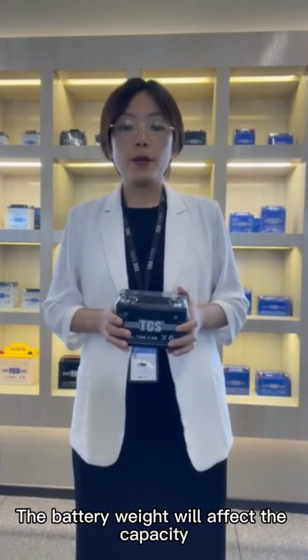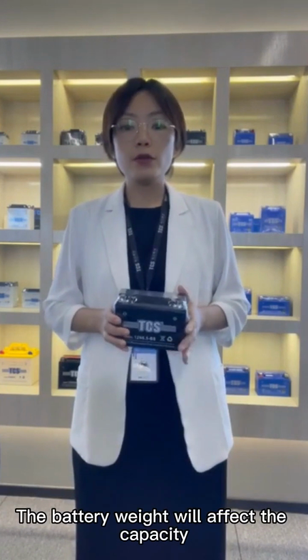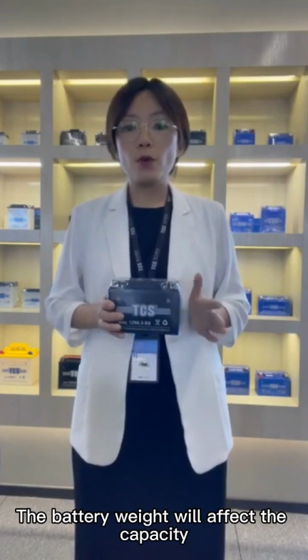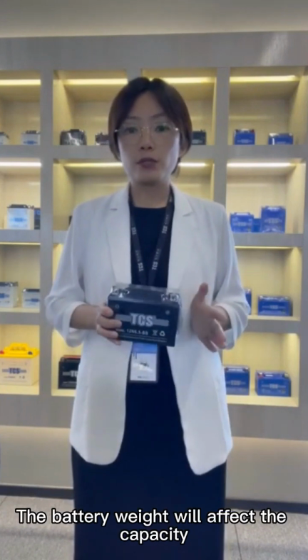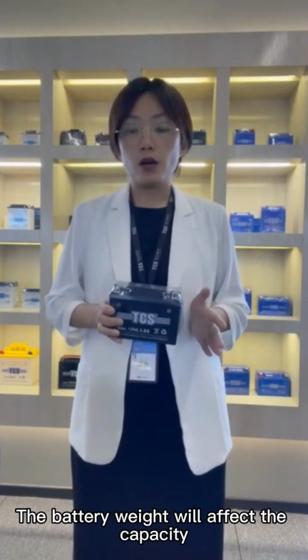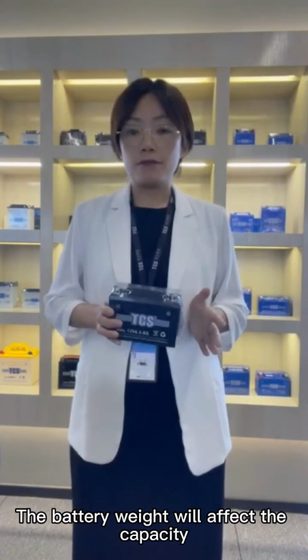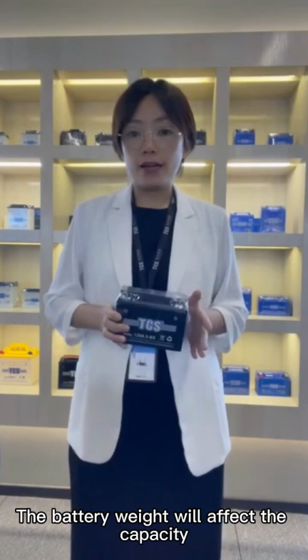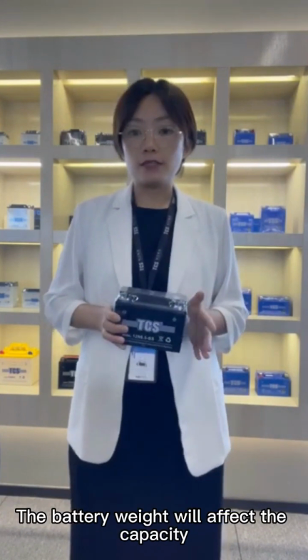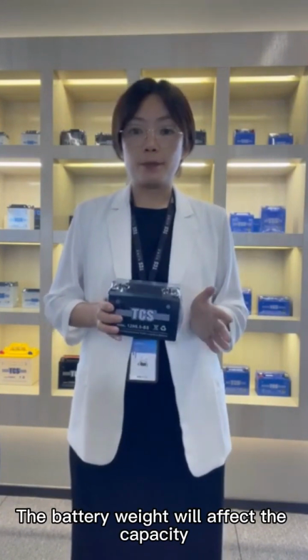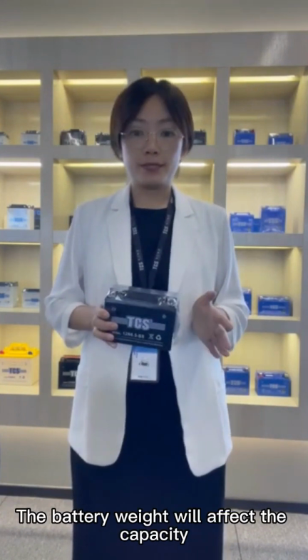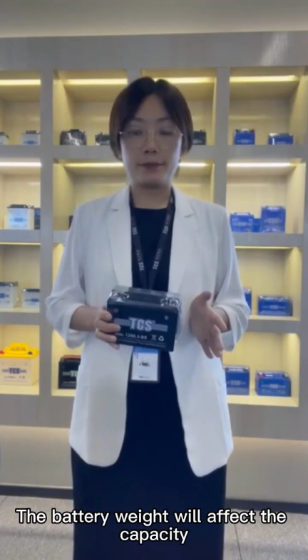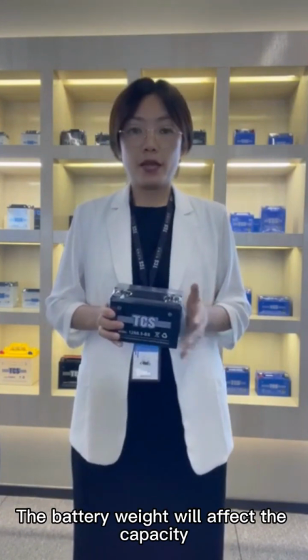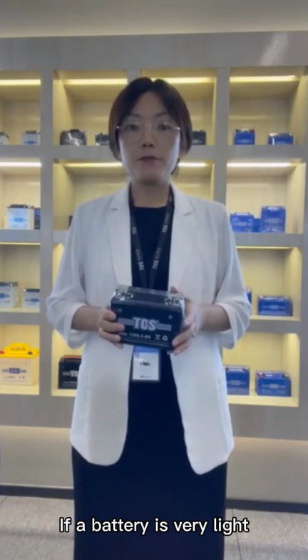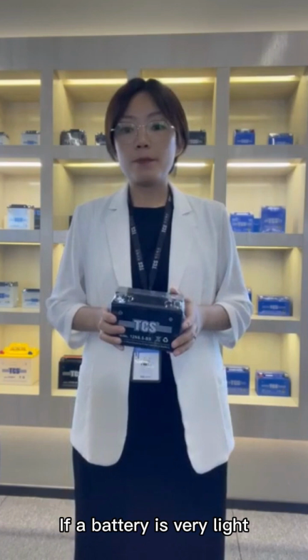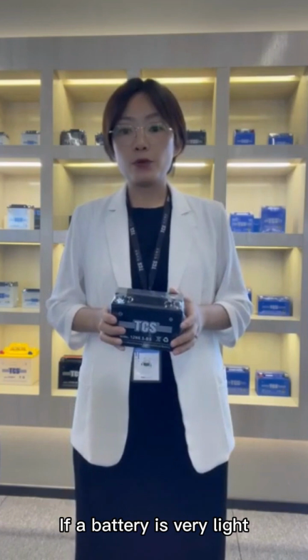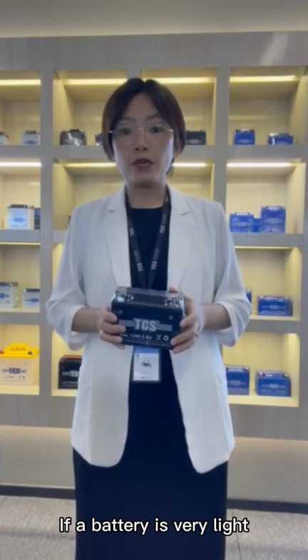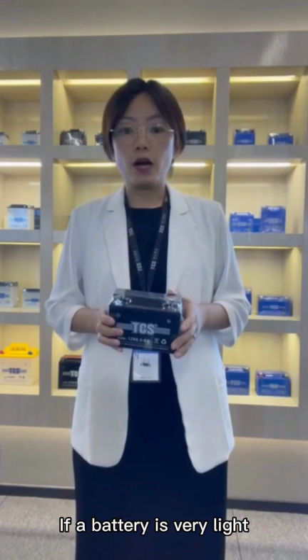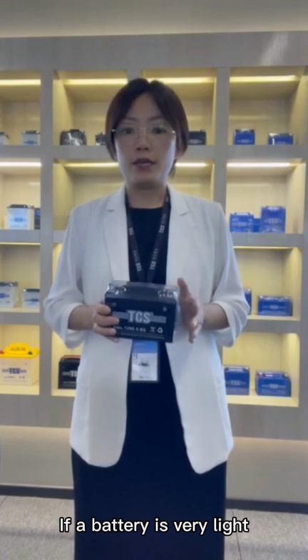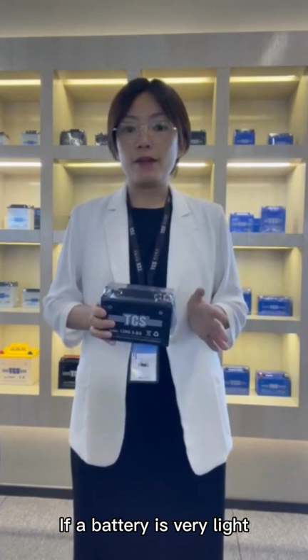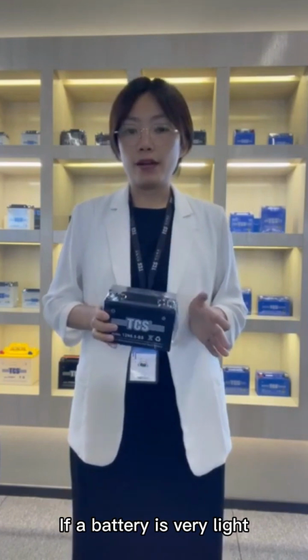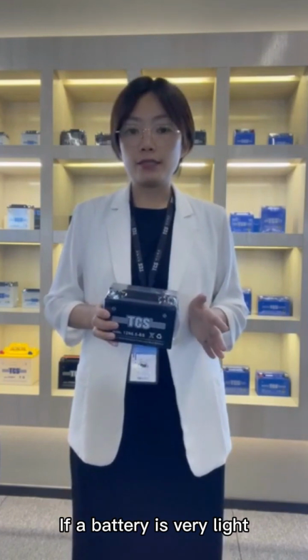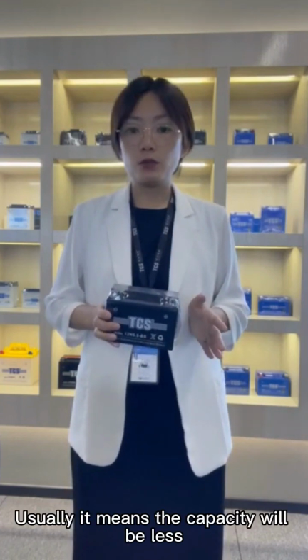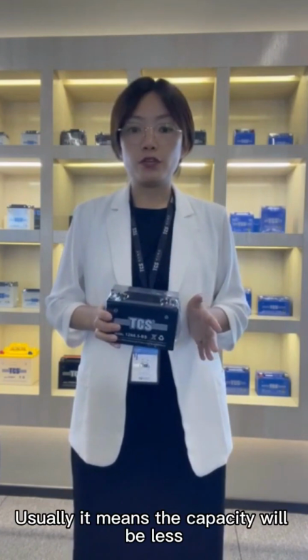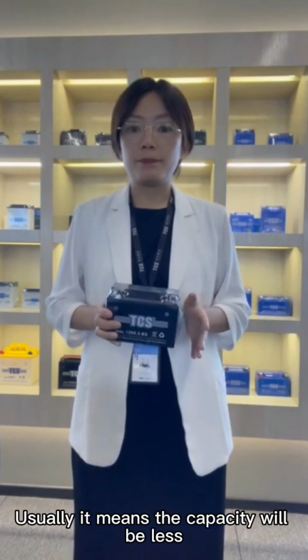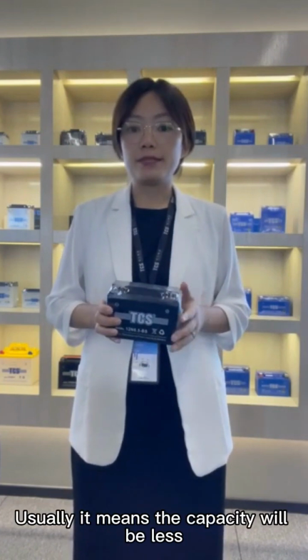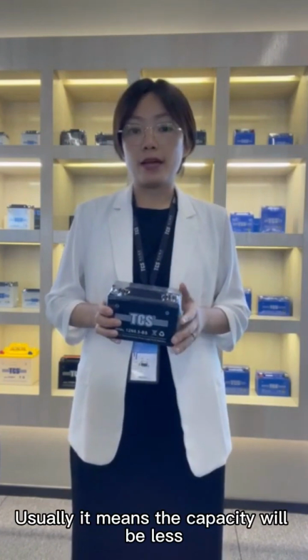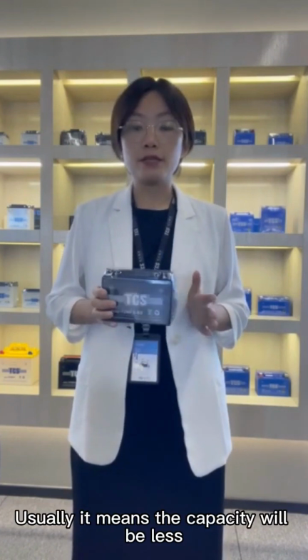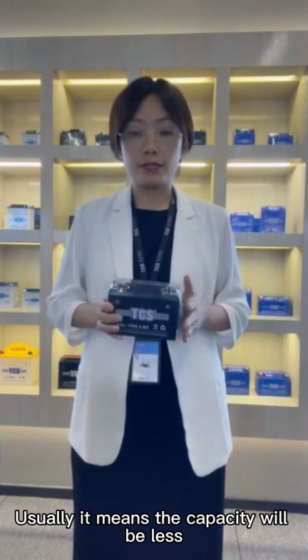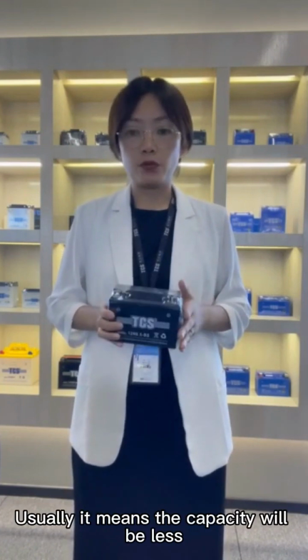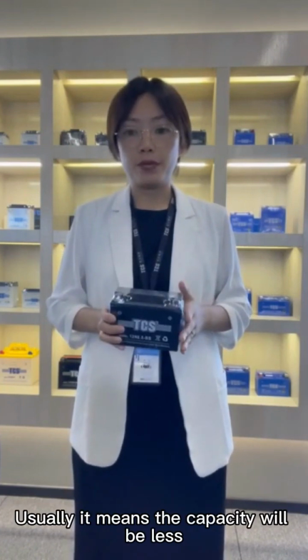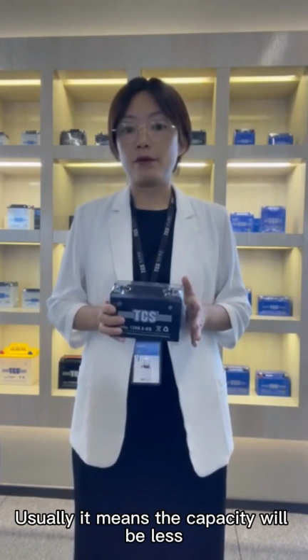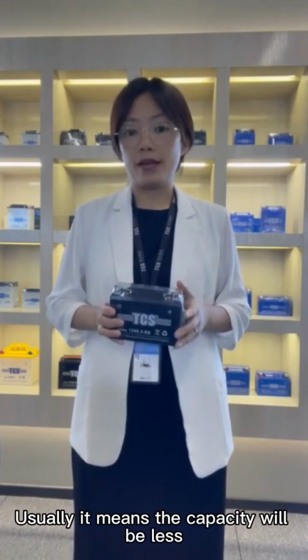The battery weight will affect the capacity. If a battery is very light, usually it means the capacity will be very low.